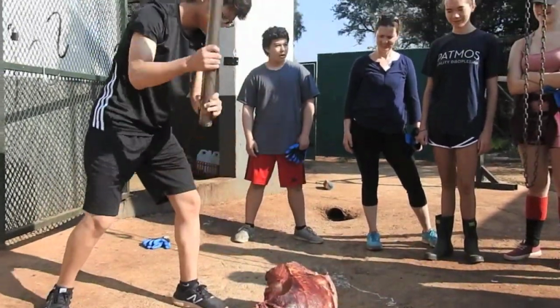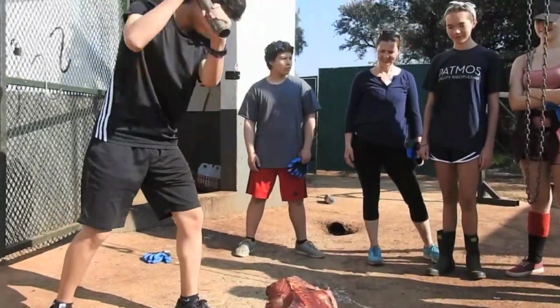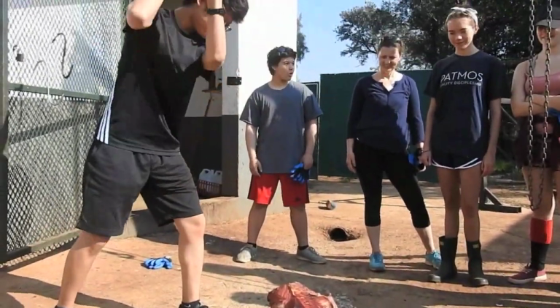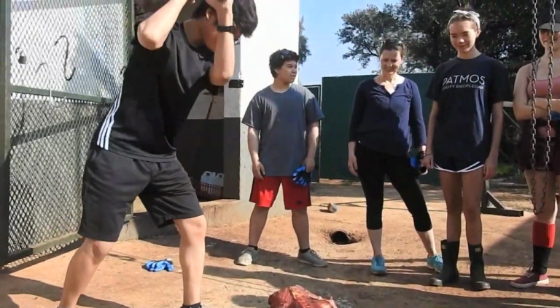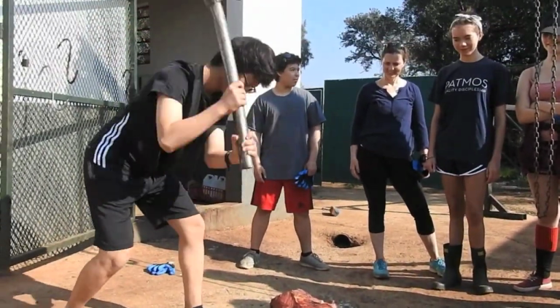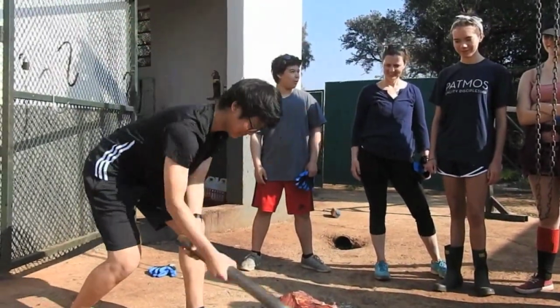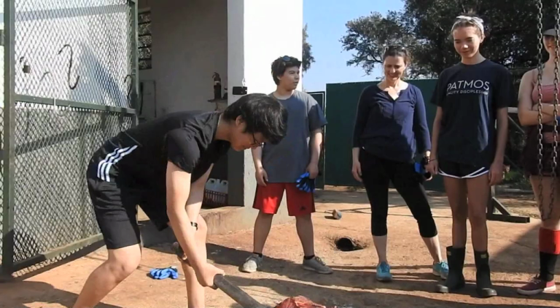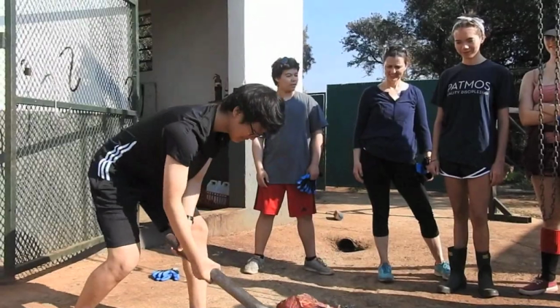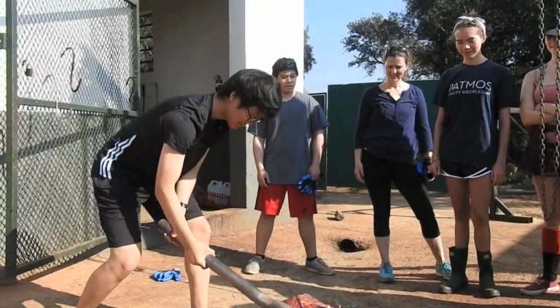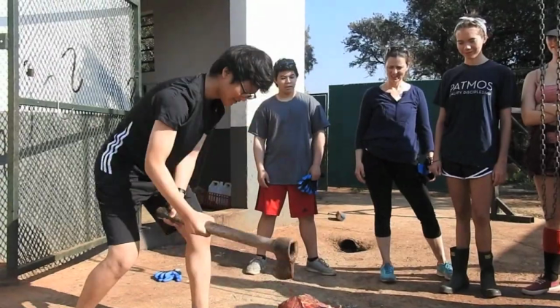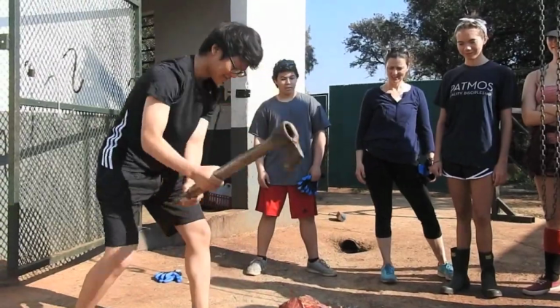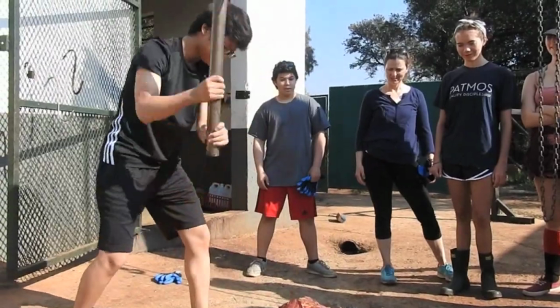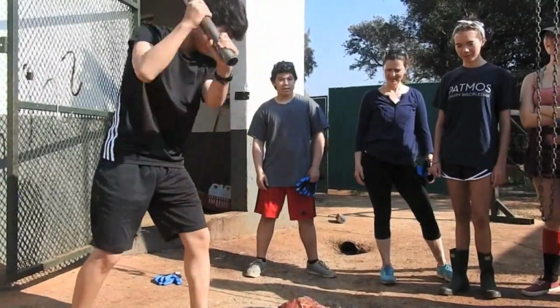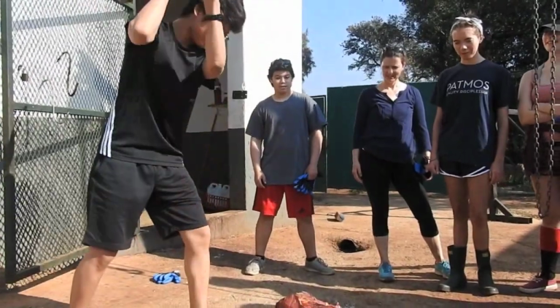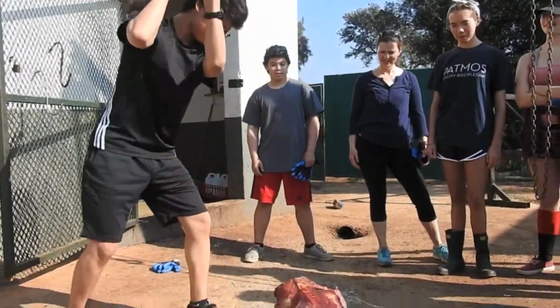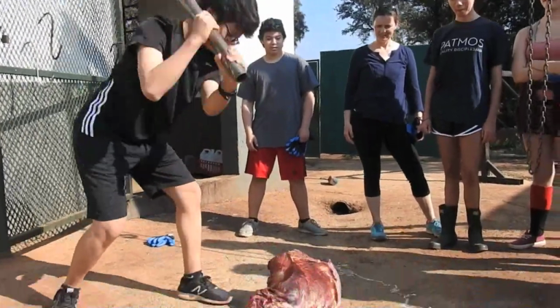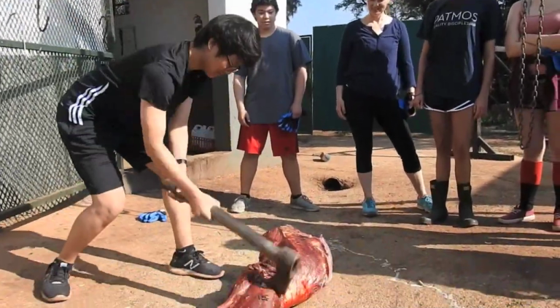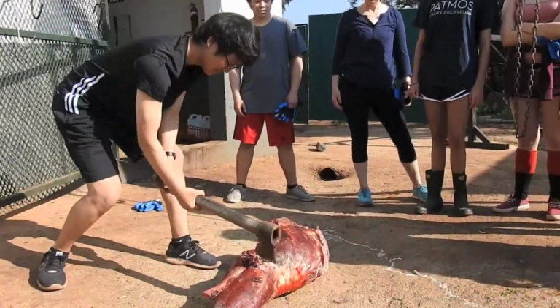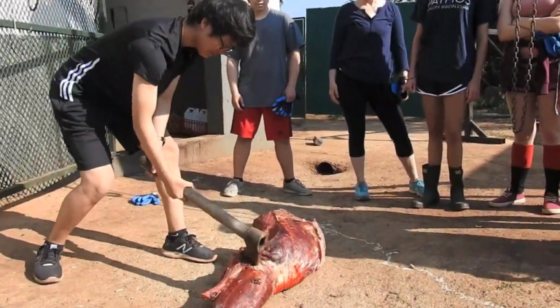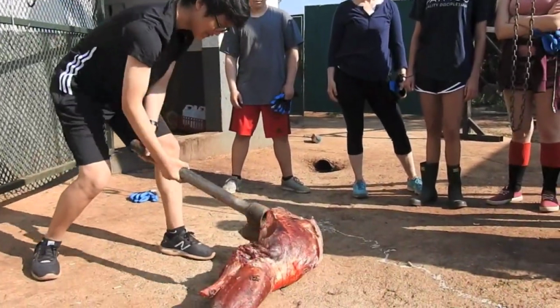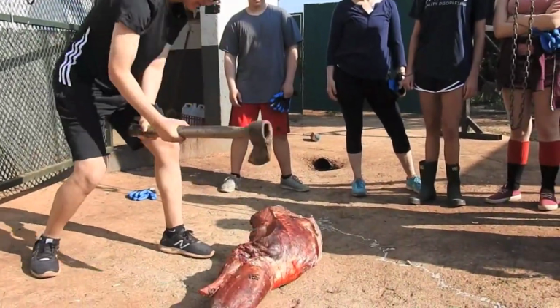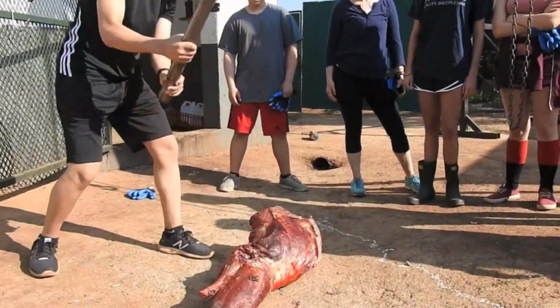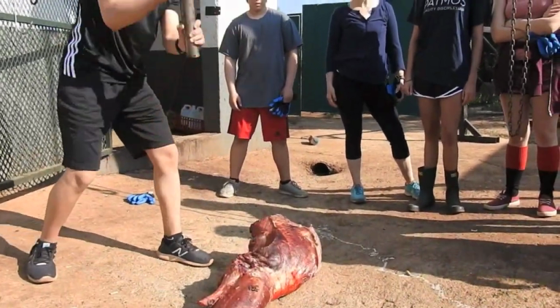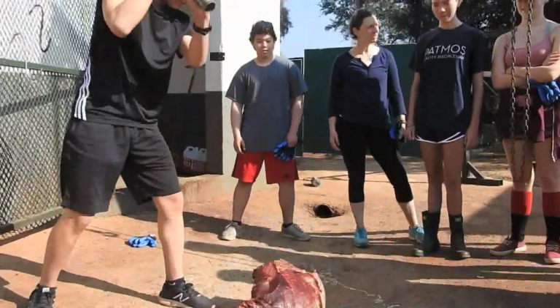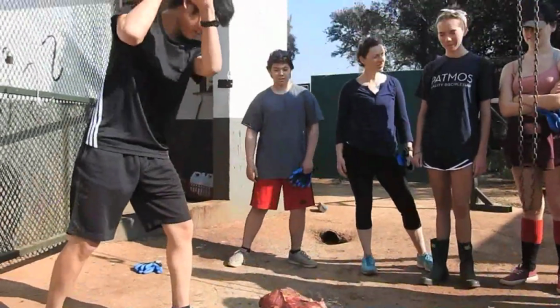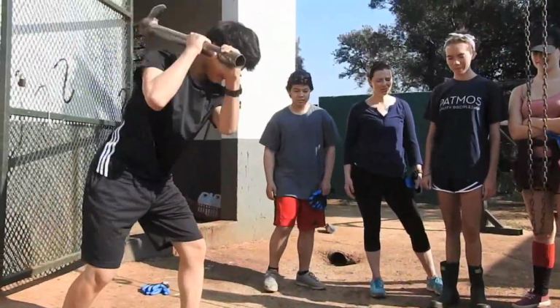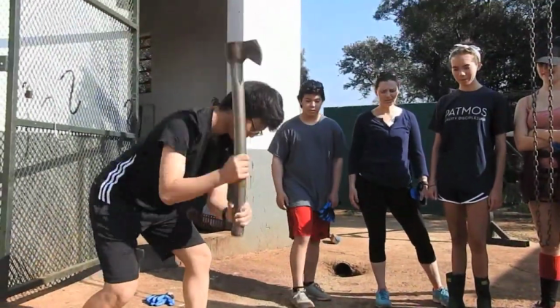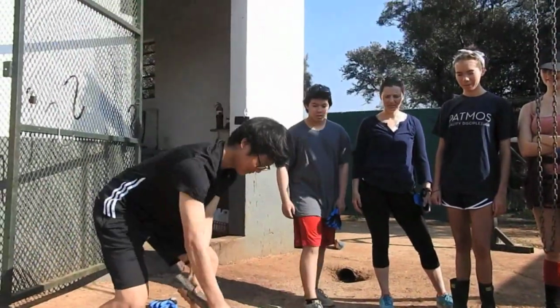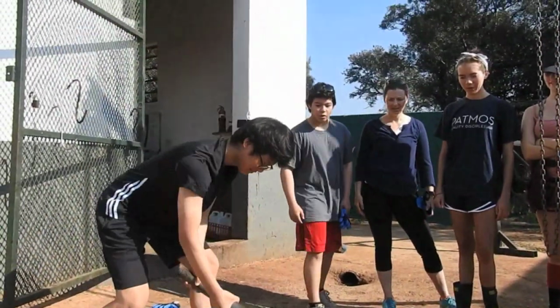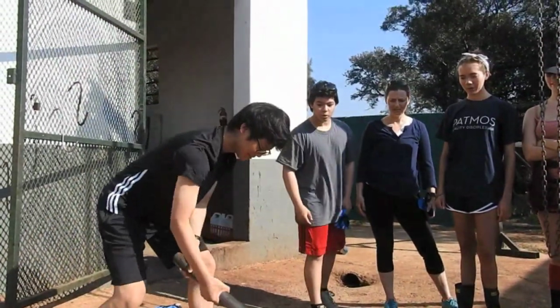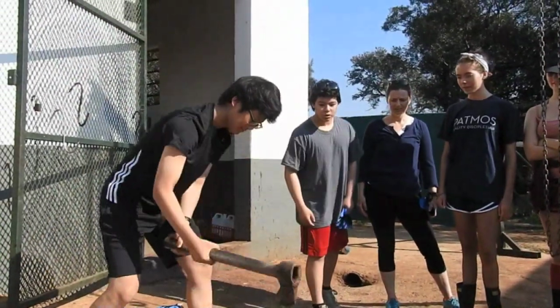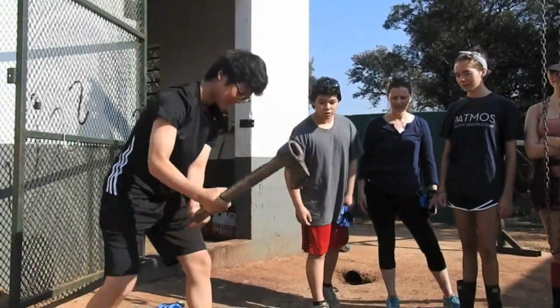How strong is that bone? Good job. It's strong. What animal did you say this was? It was a horse.